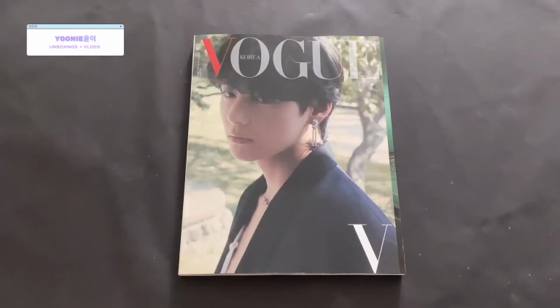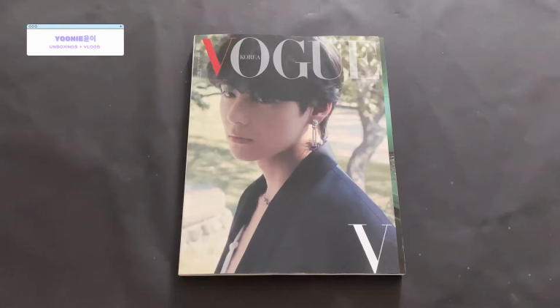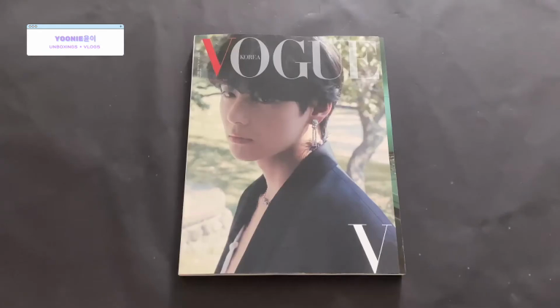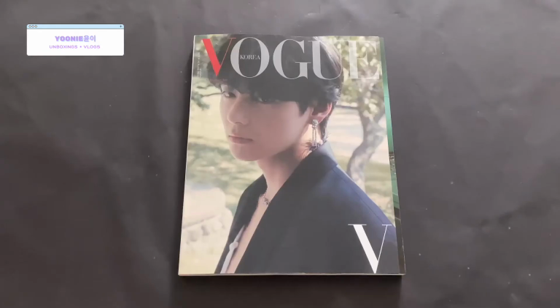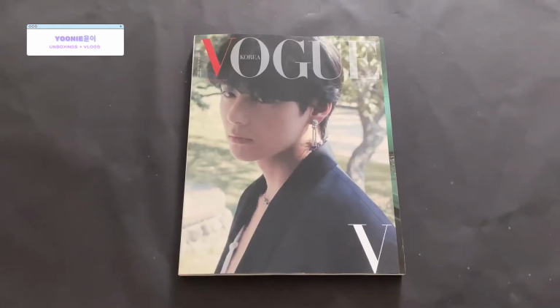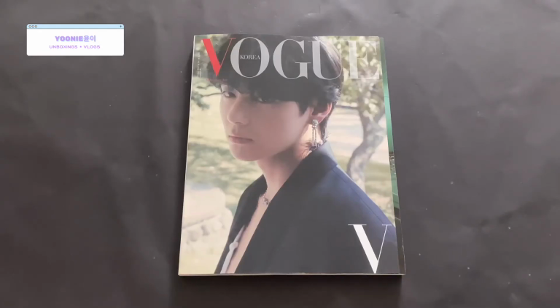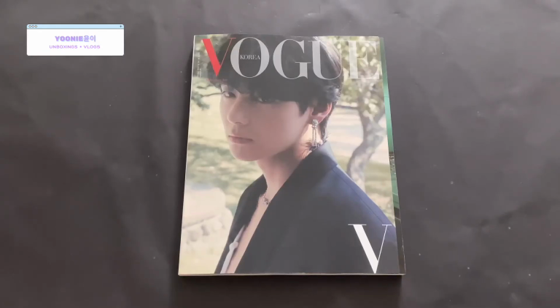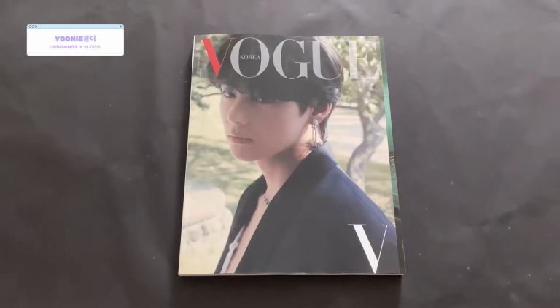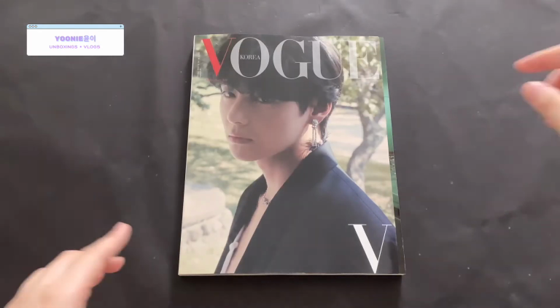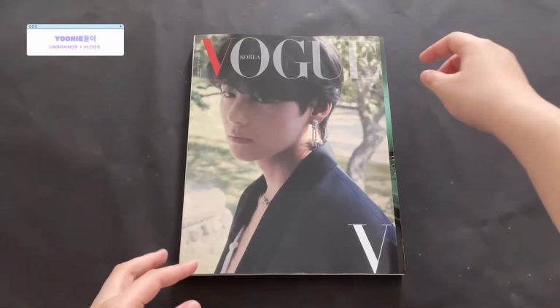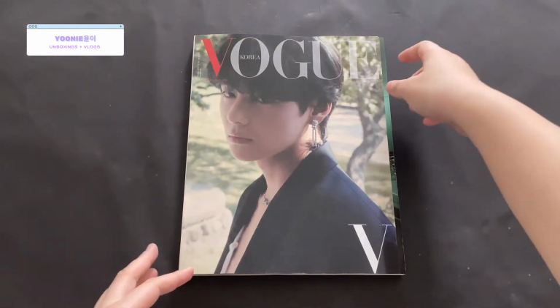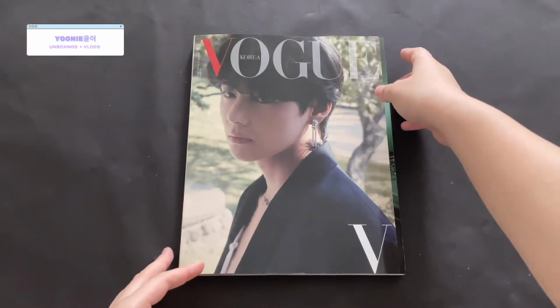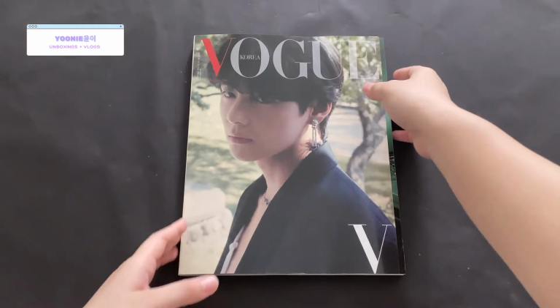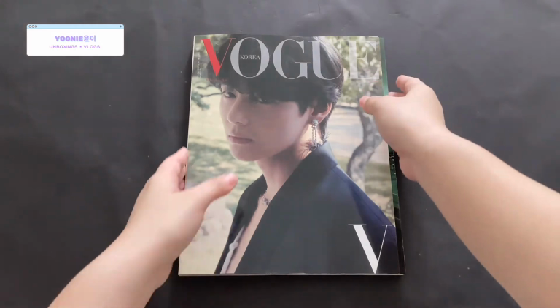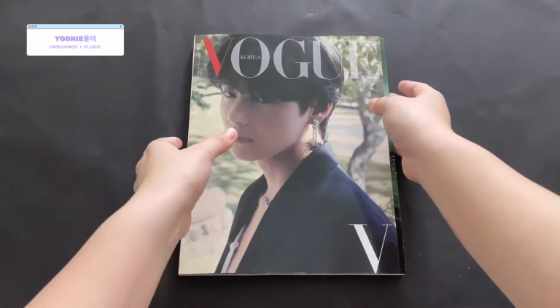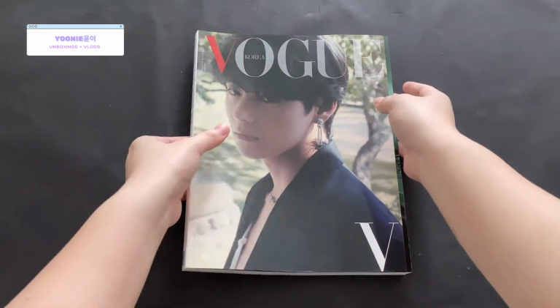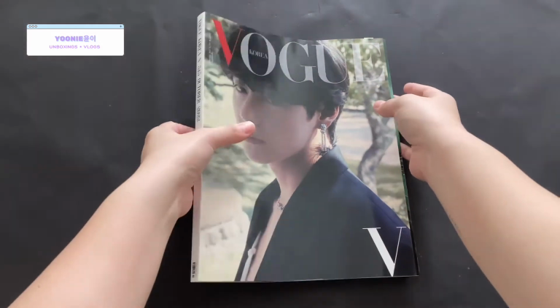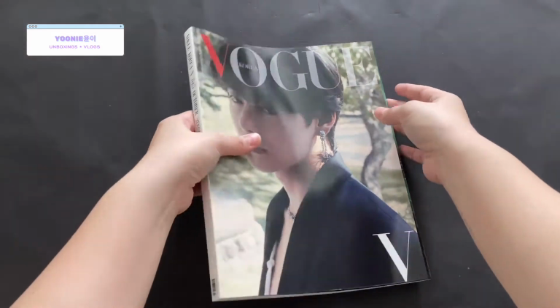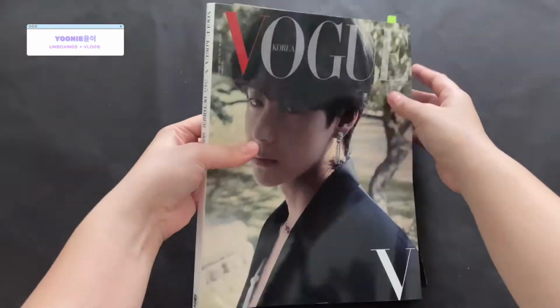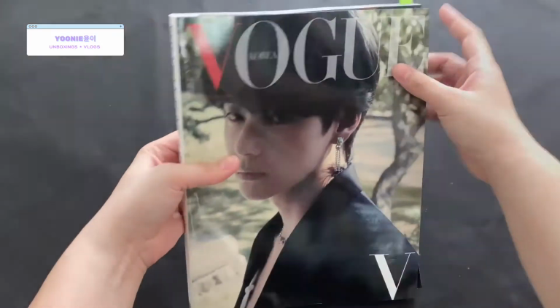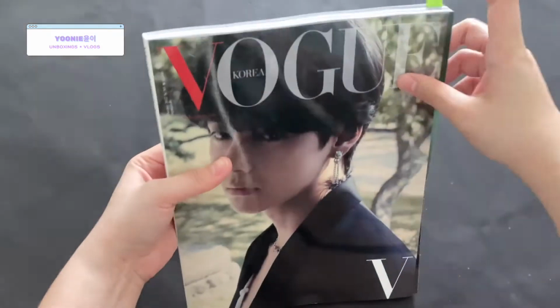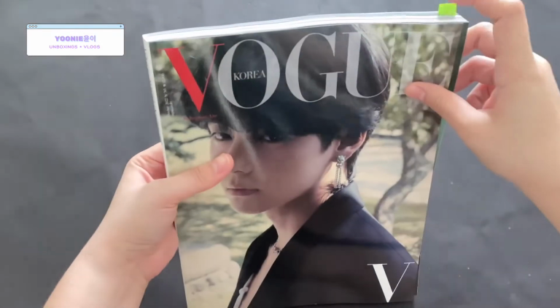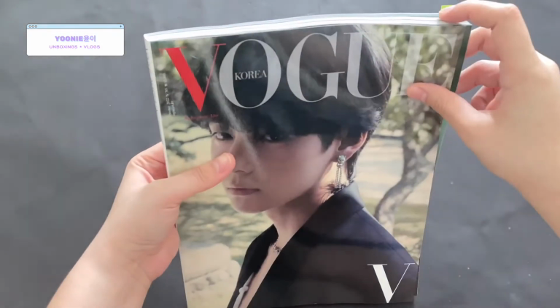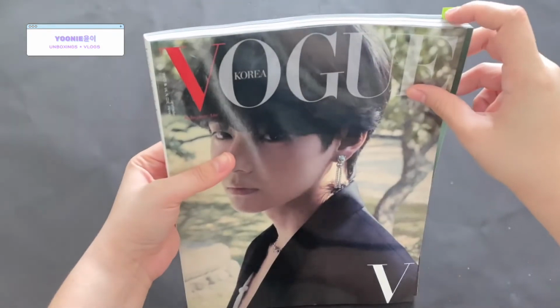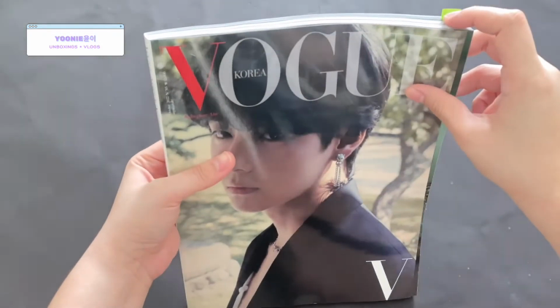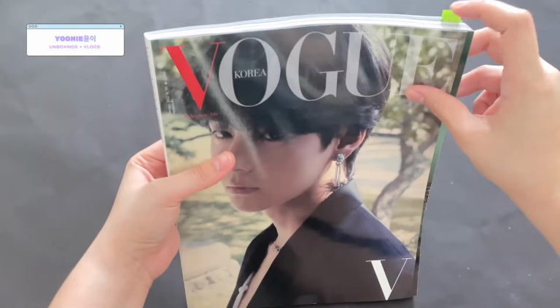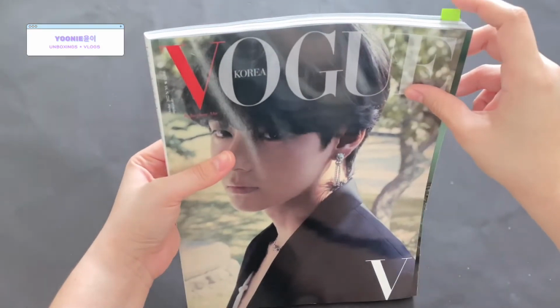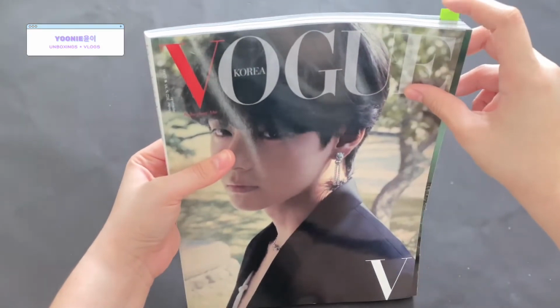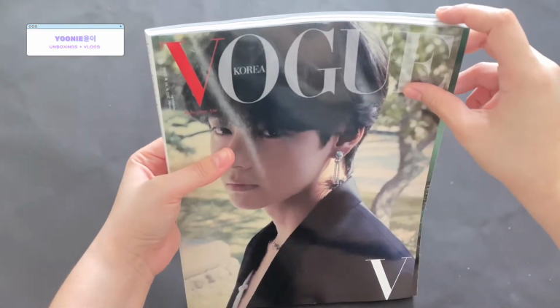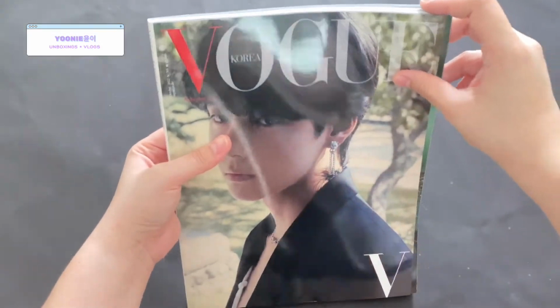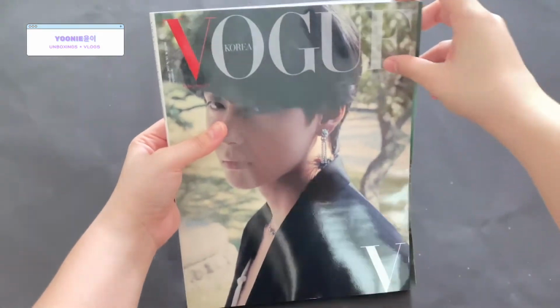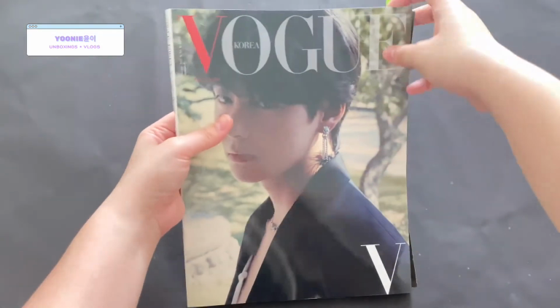I'm using magazine cover A, and on top here you can see the tab that I put on it.